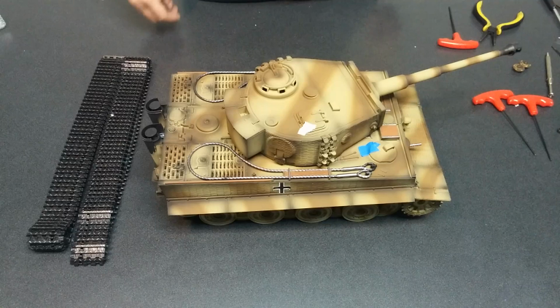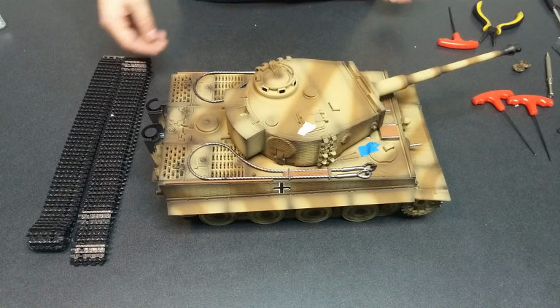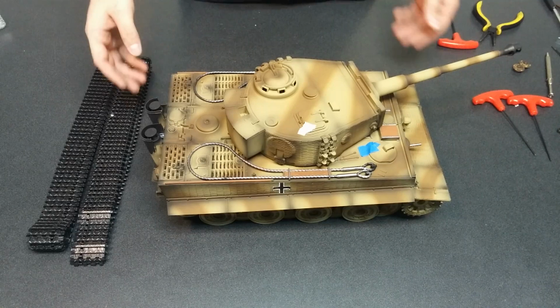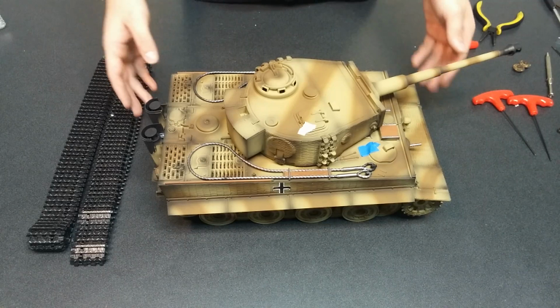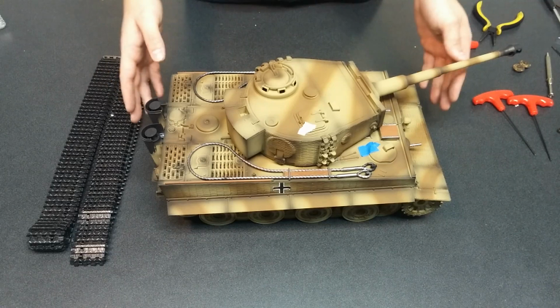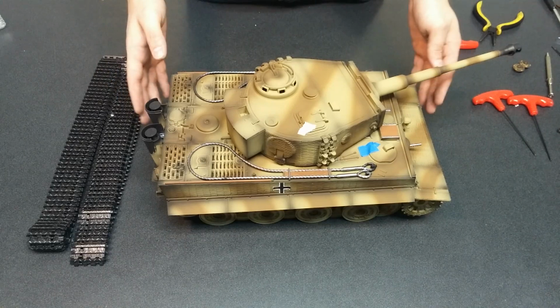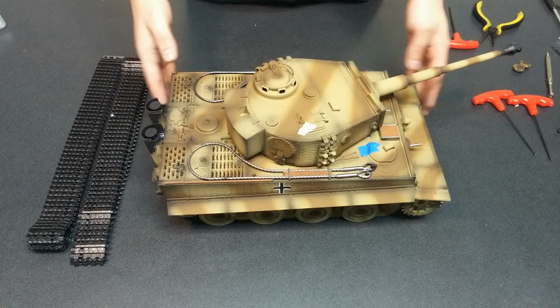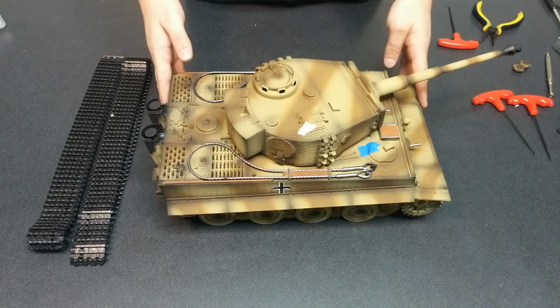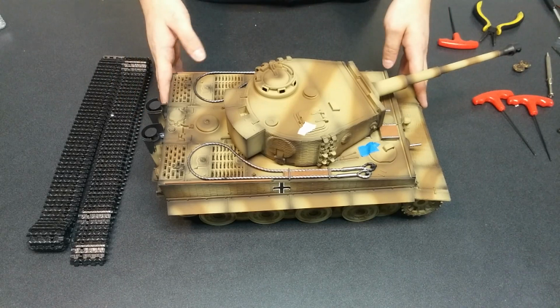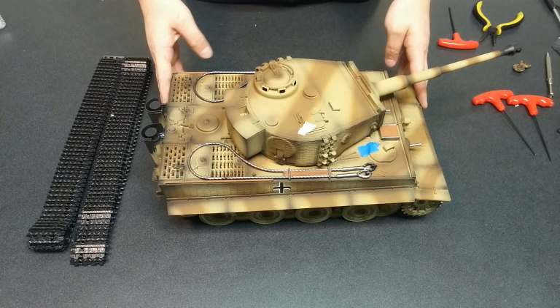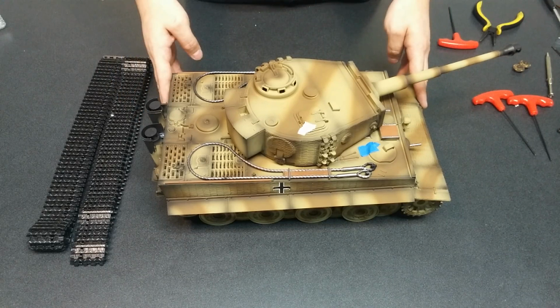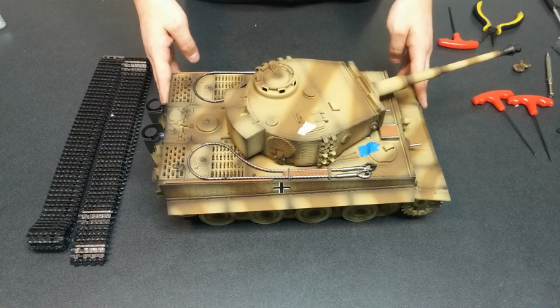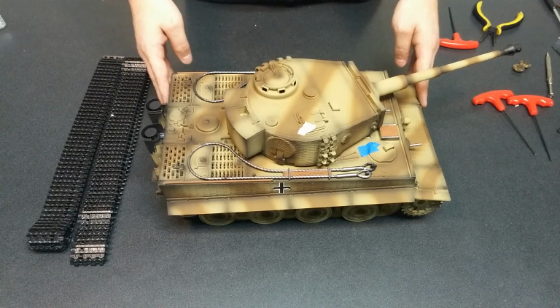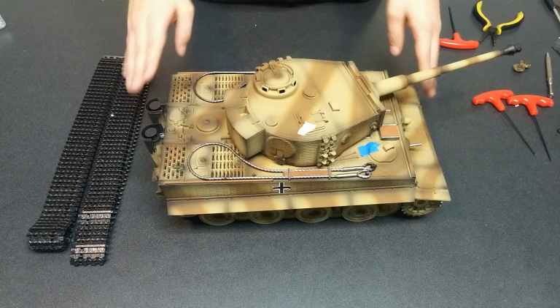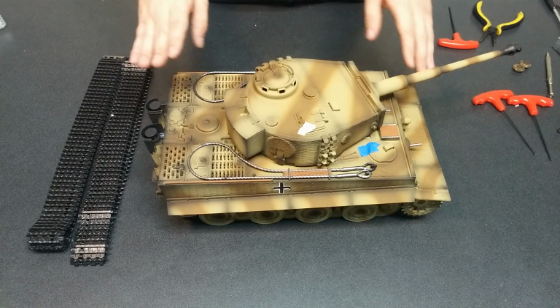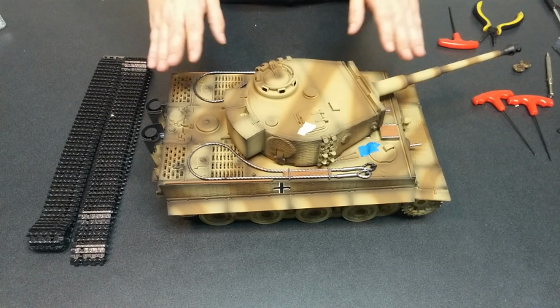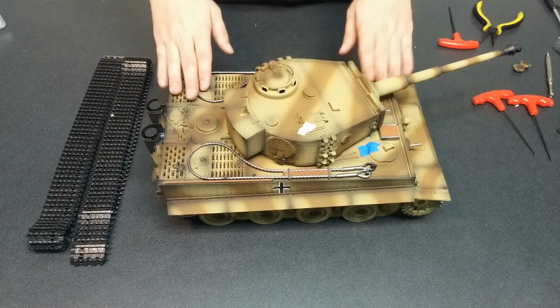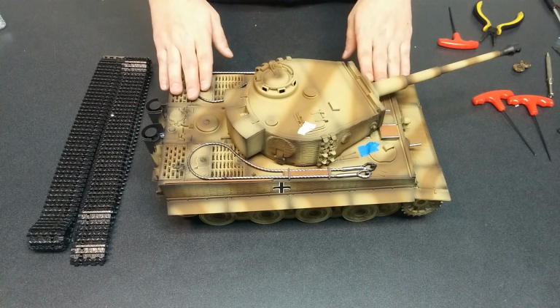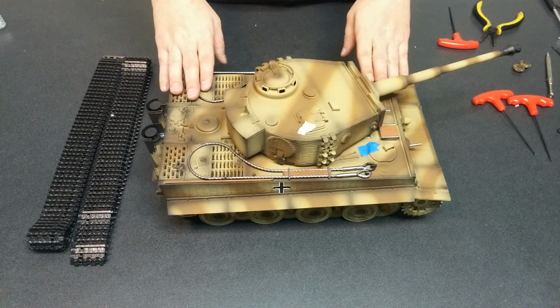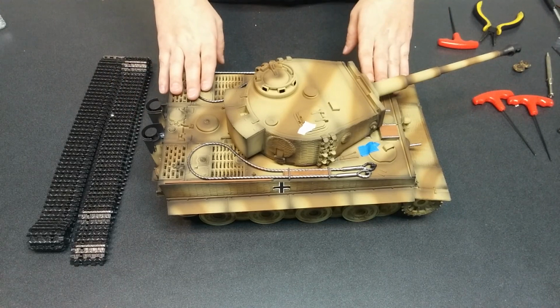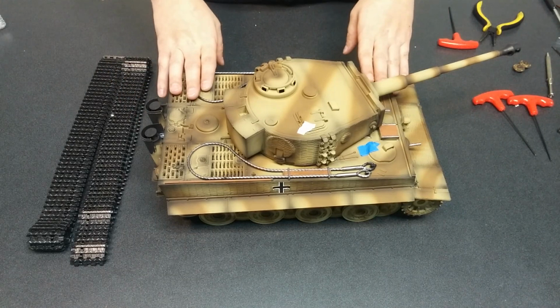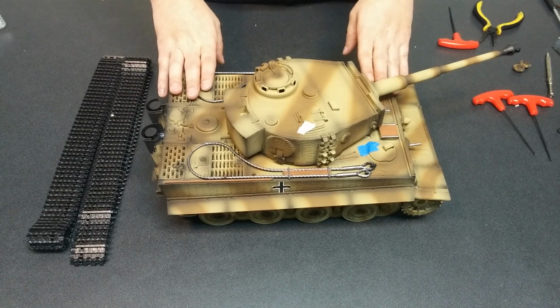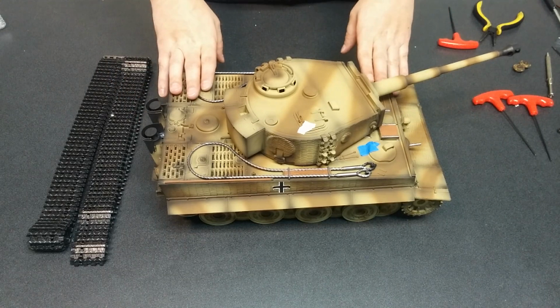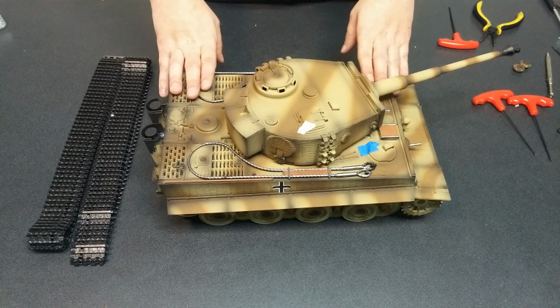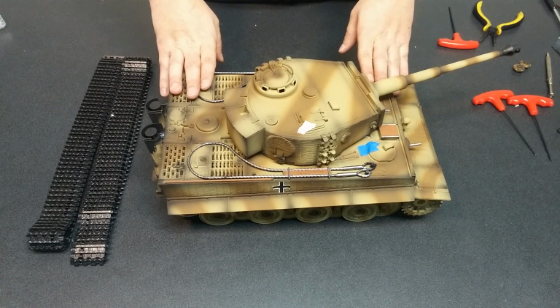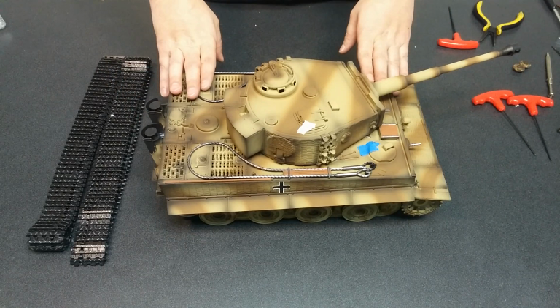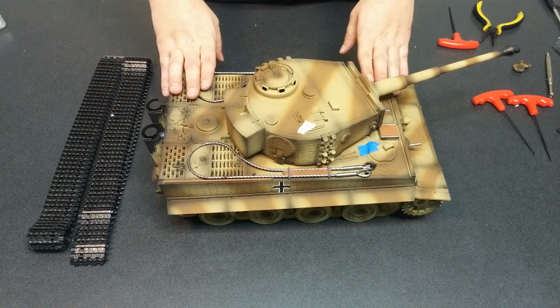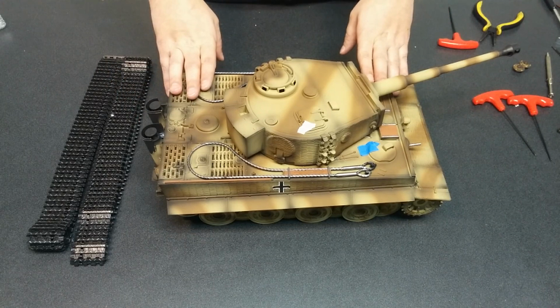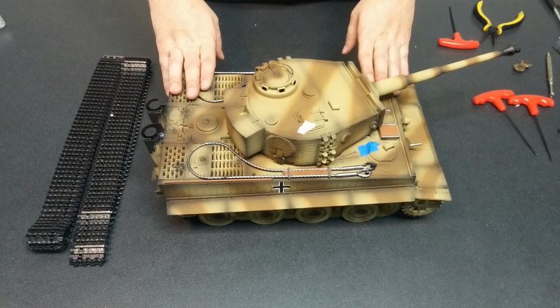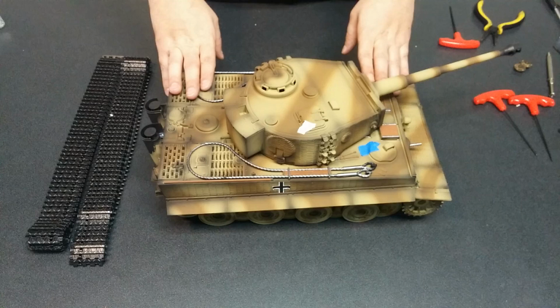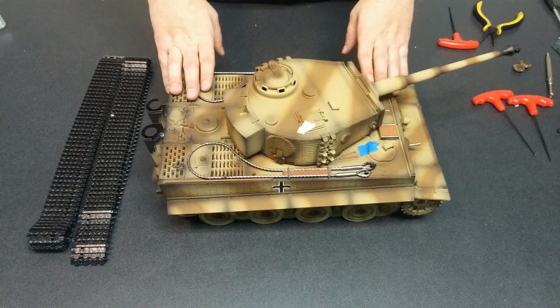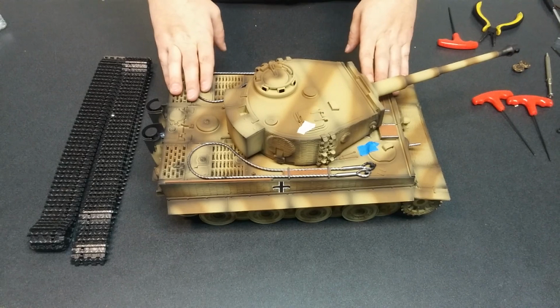Hey Tankers, this is Eric over at Tides and Tanks and today we're going to be replacing some gearboxes in one of our Tiger 1 tanks.